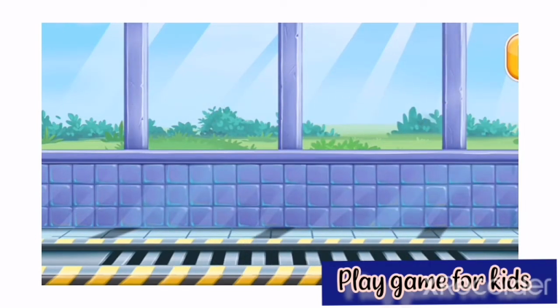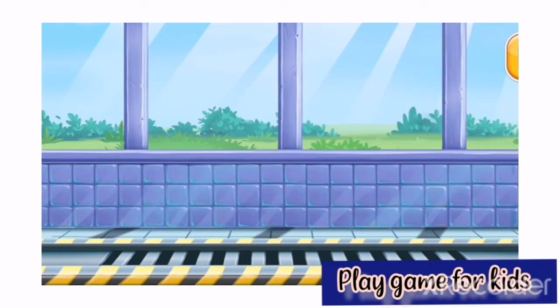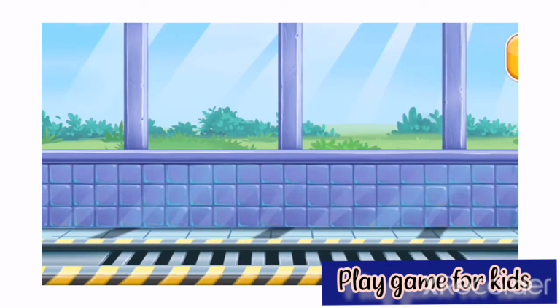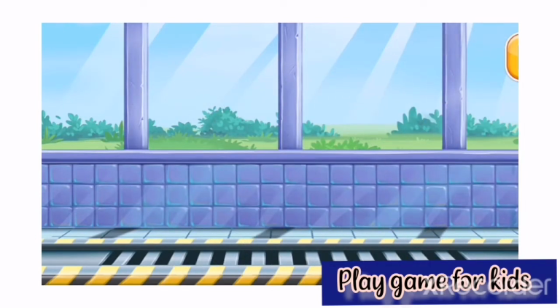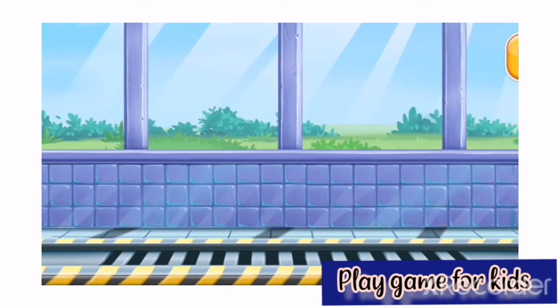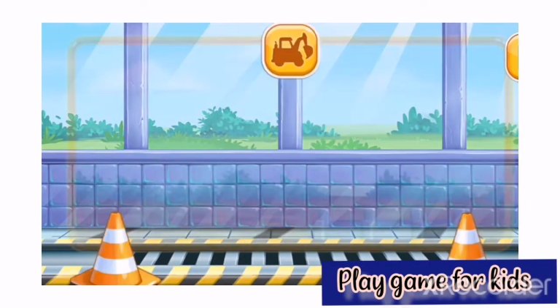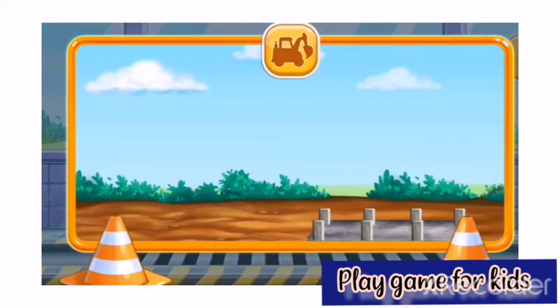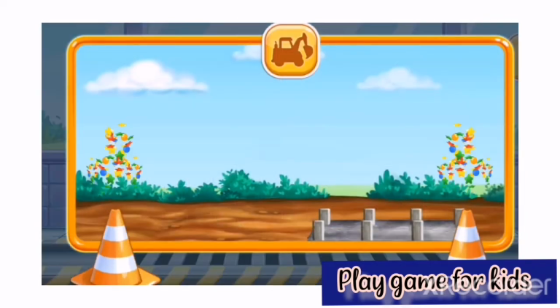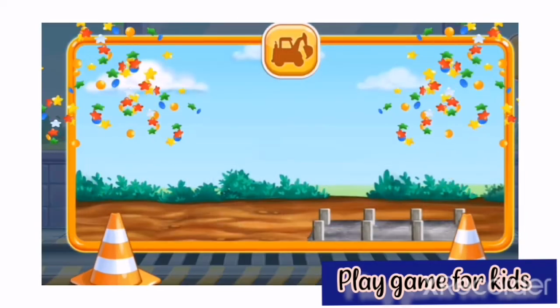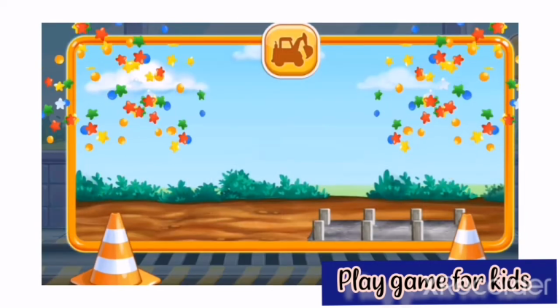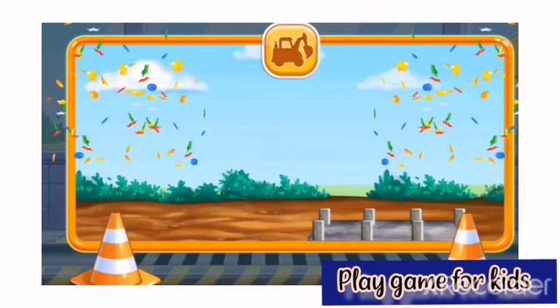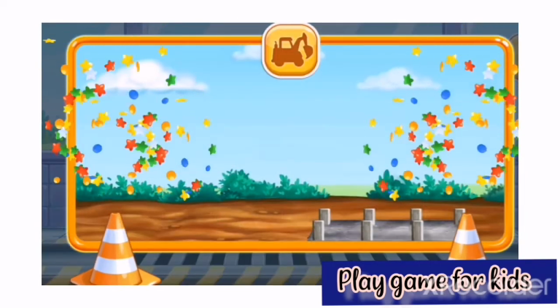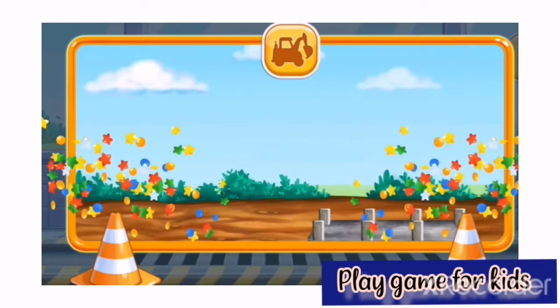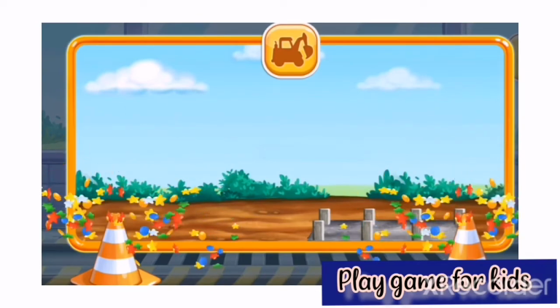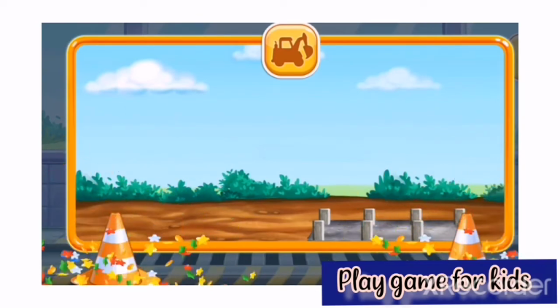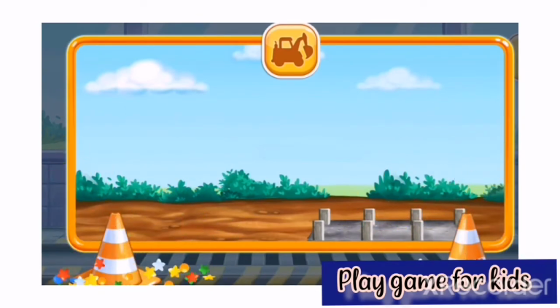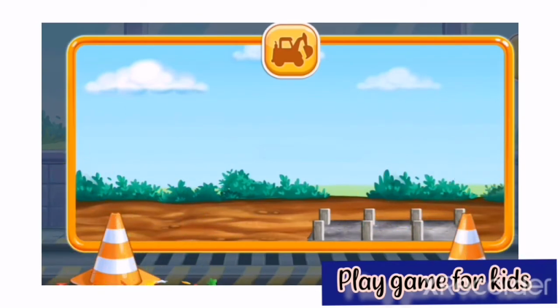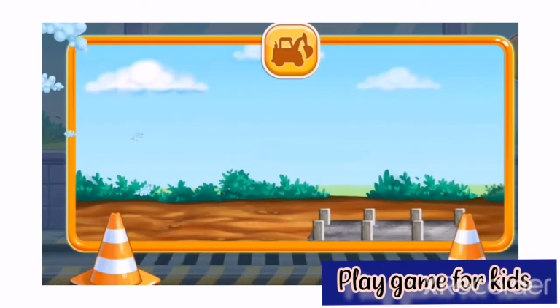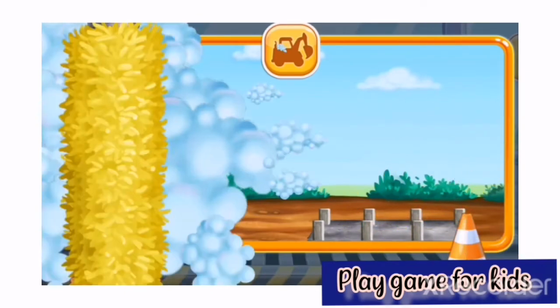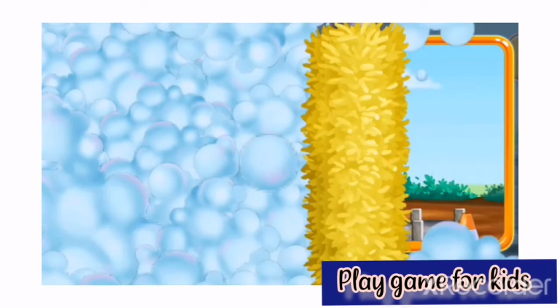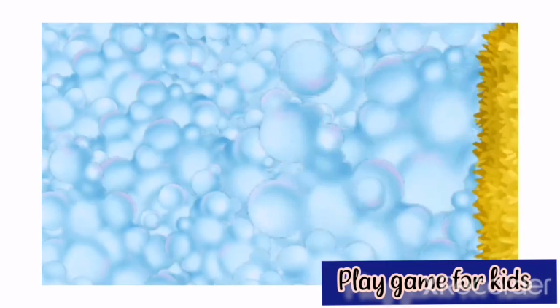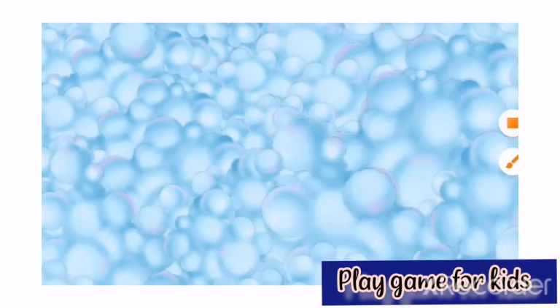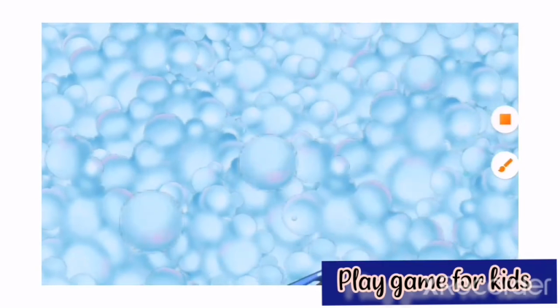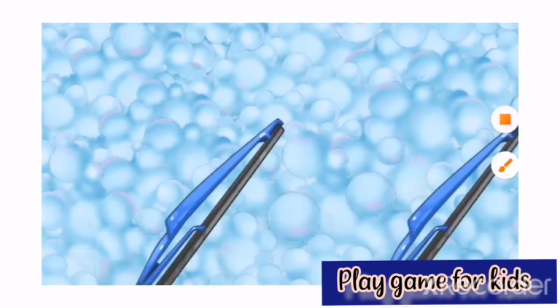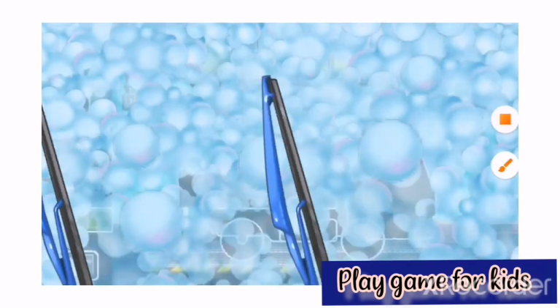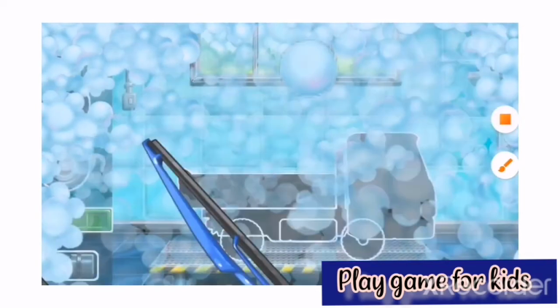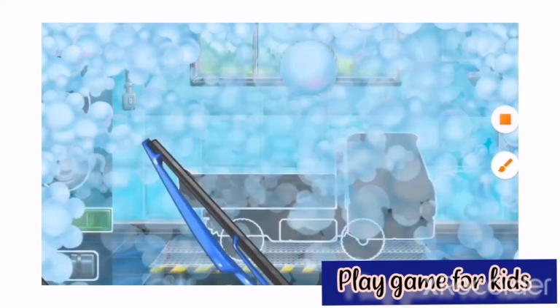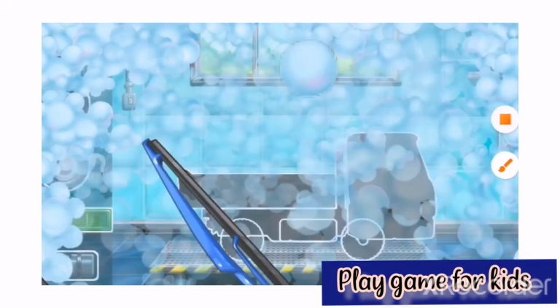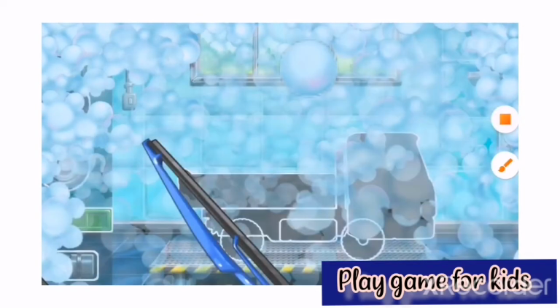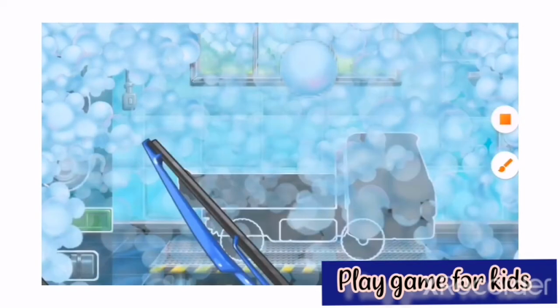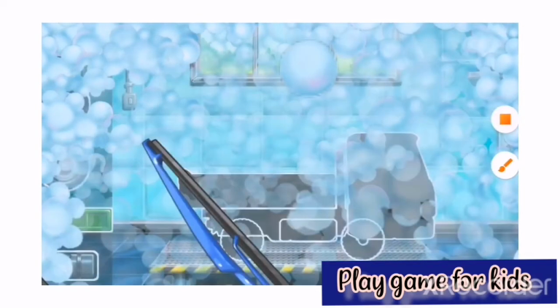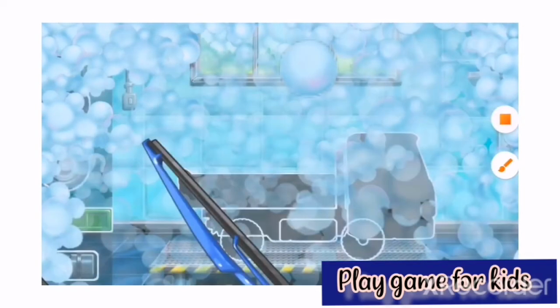Cement mixer. One, two, two. First, we're going to assemble.